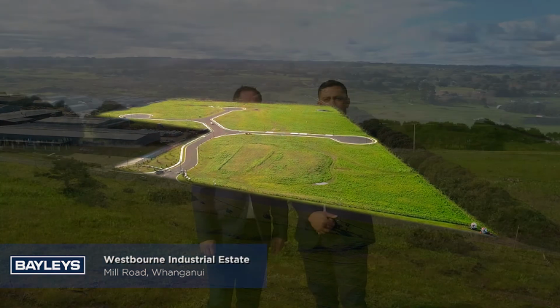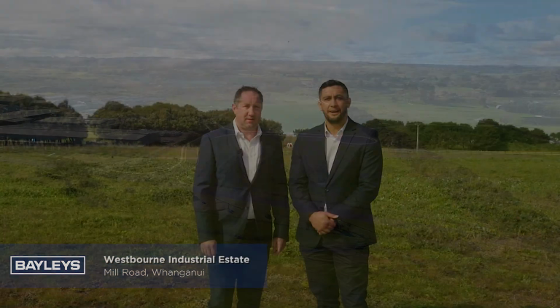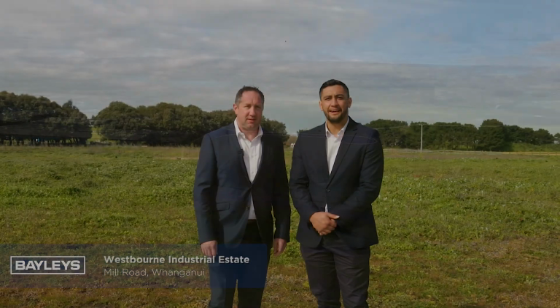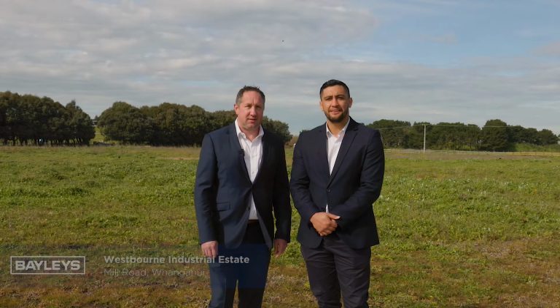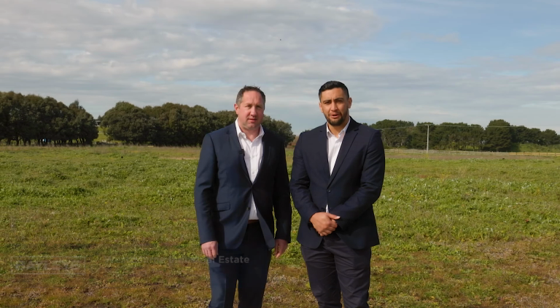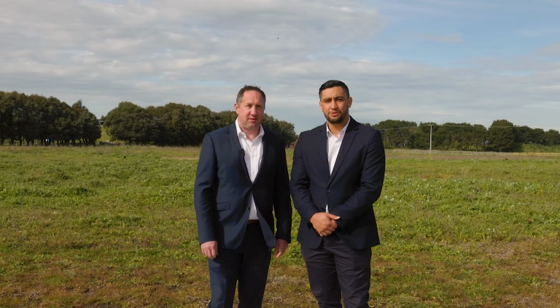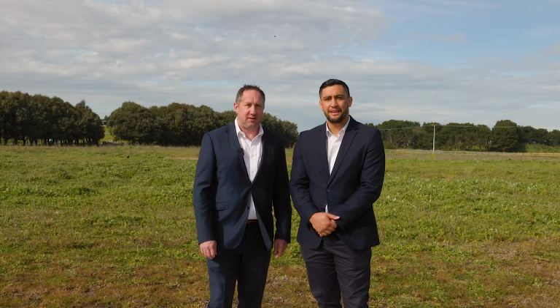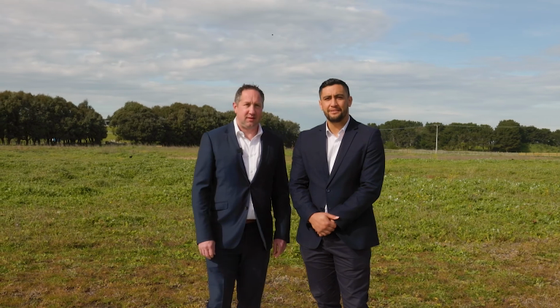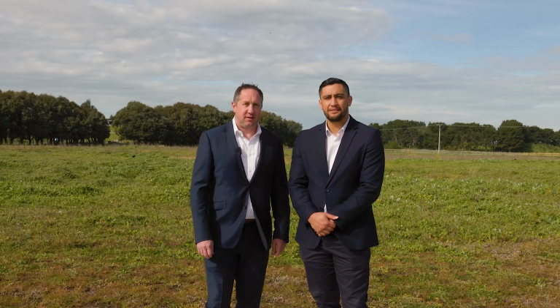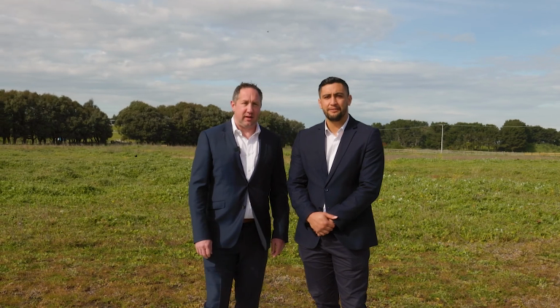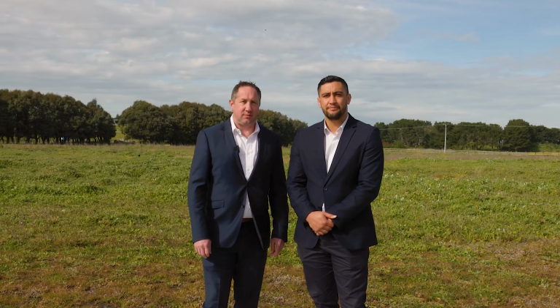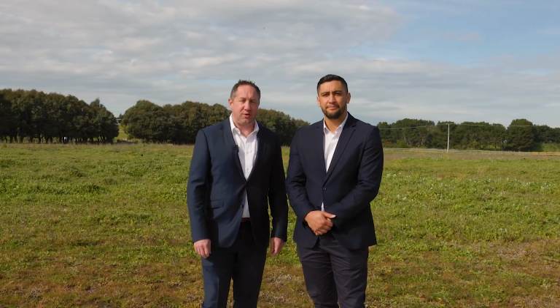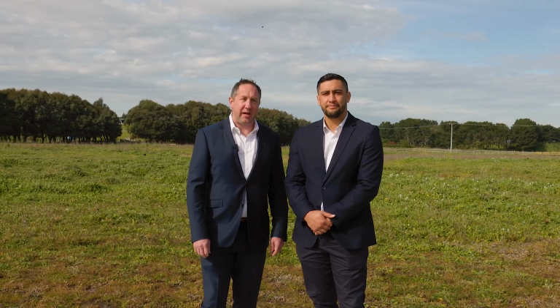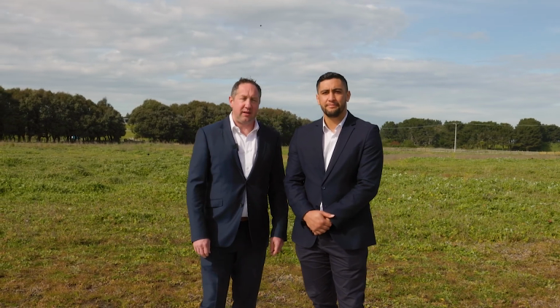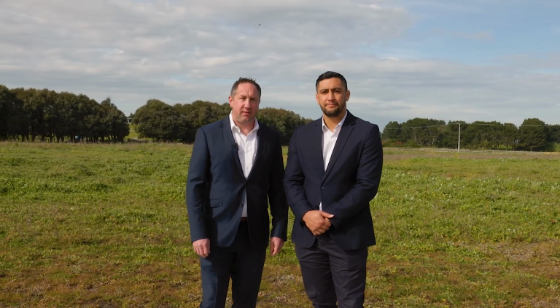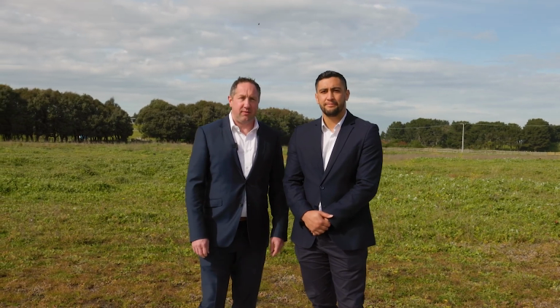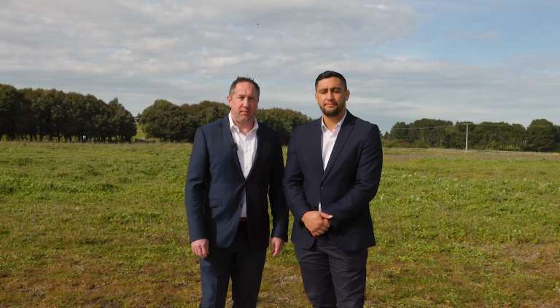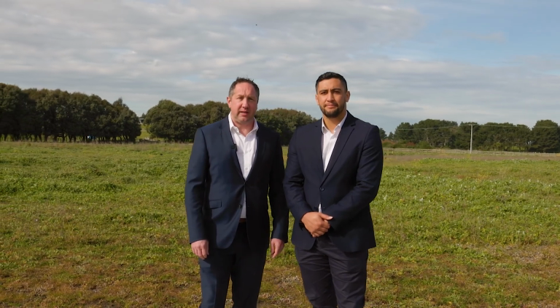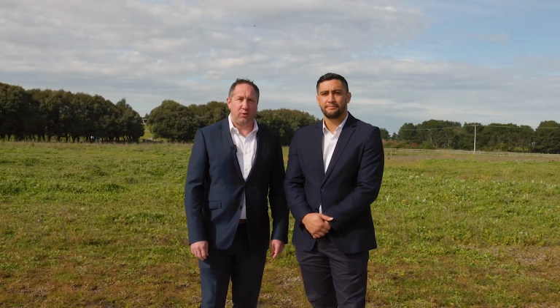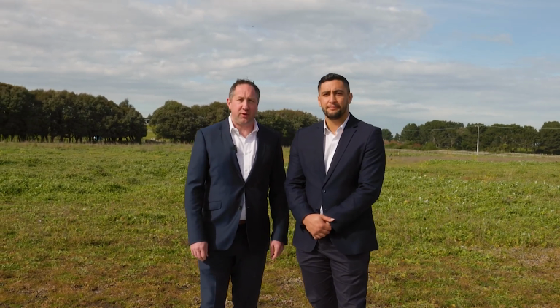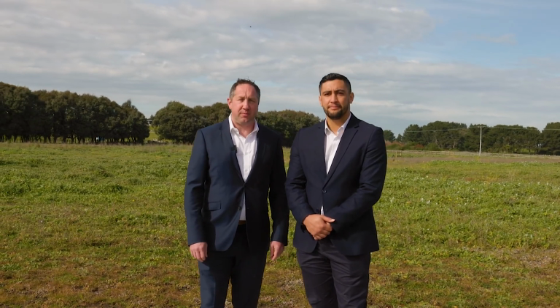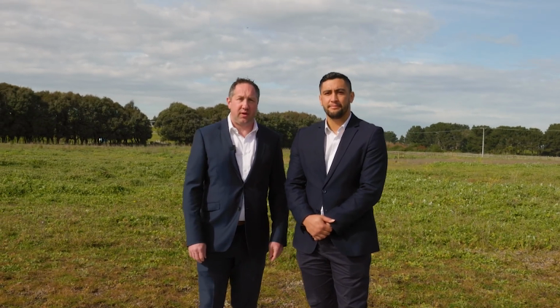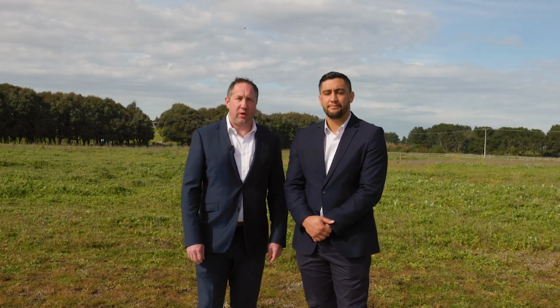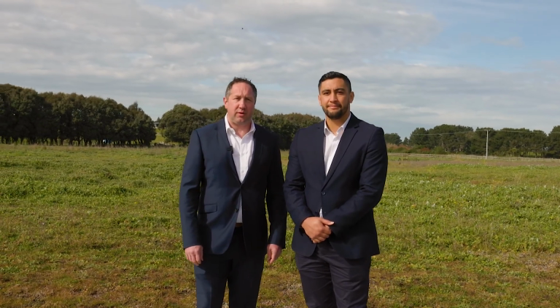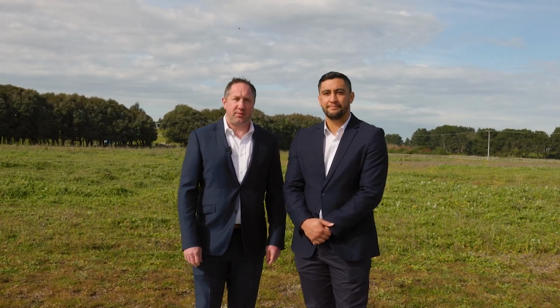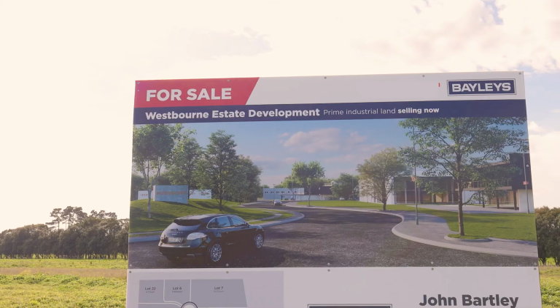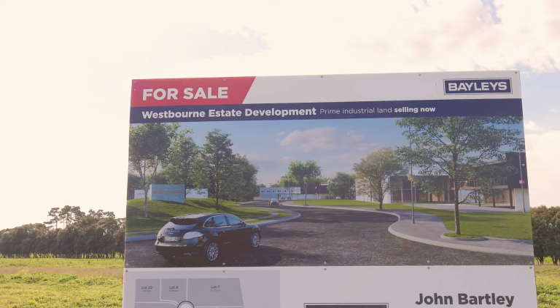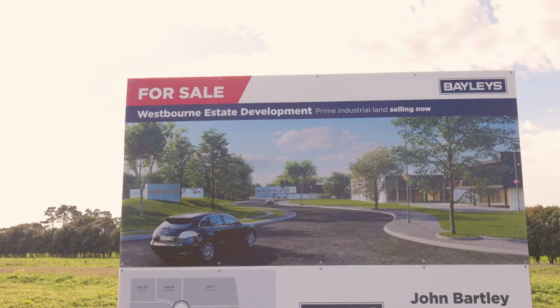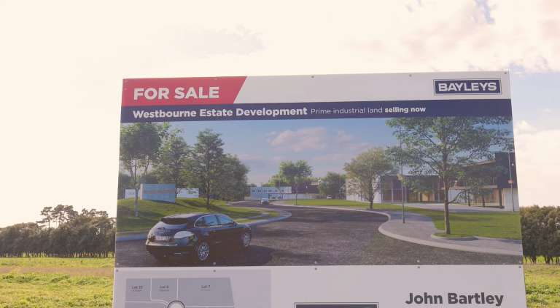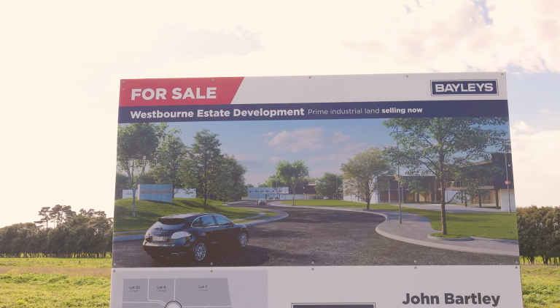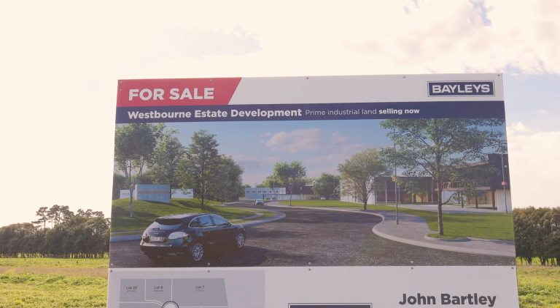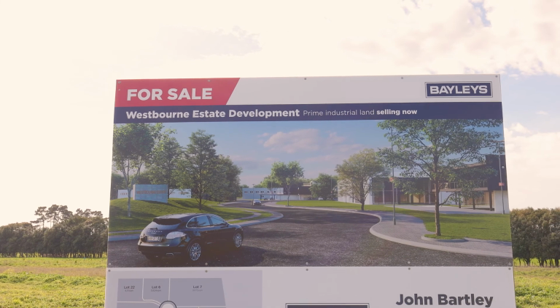Hi, I'm Jordan Davis and I'm John Bartley from Baileys, Whanganui. Welcome to Westbourne Industrial Estate.